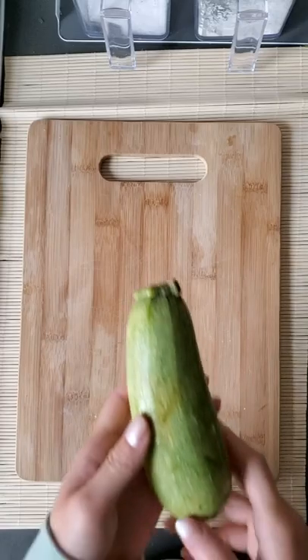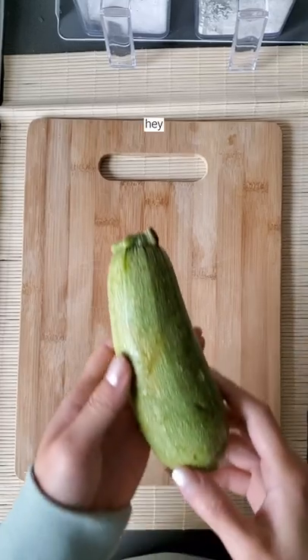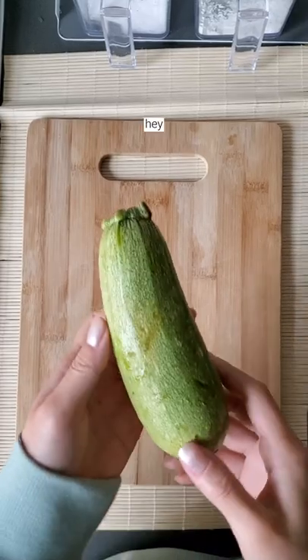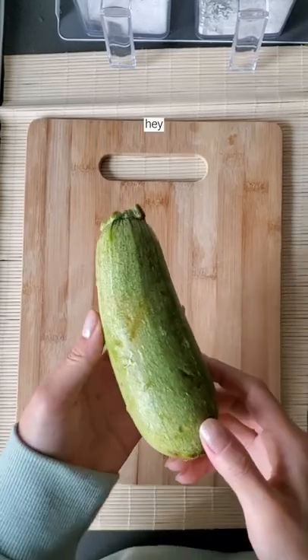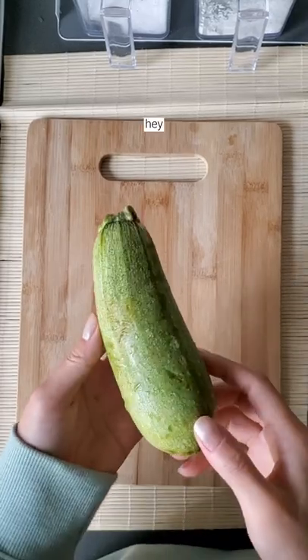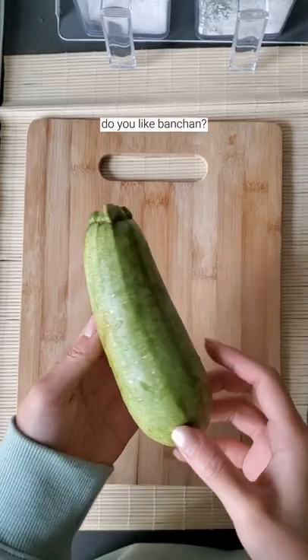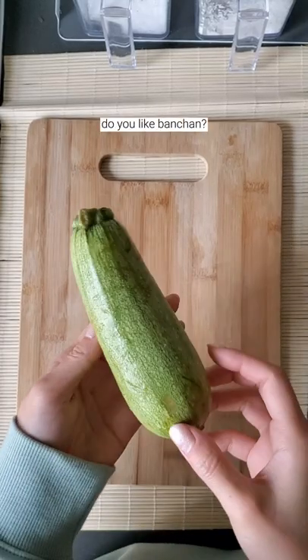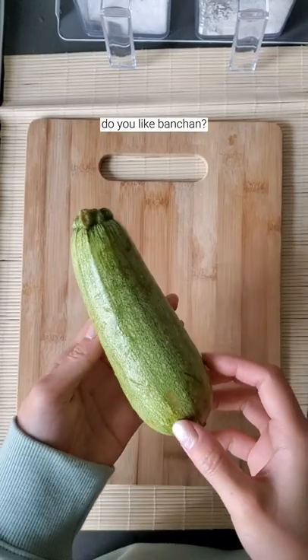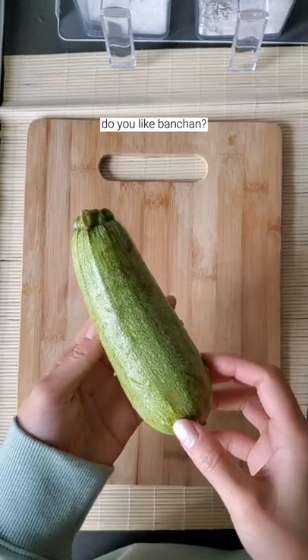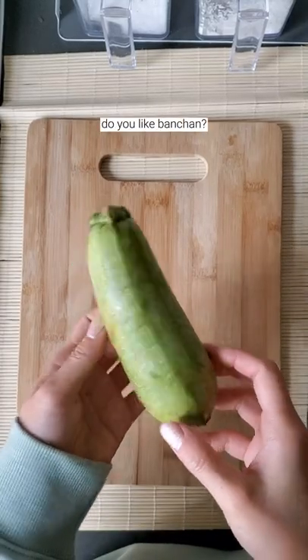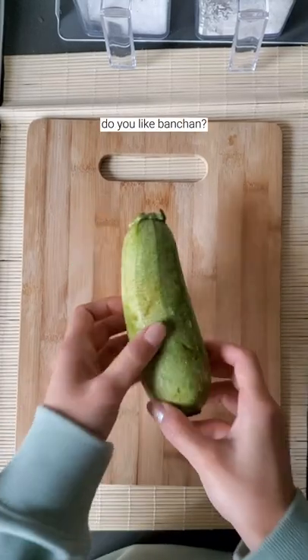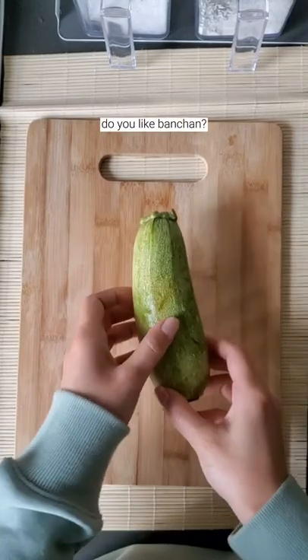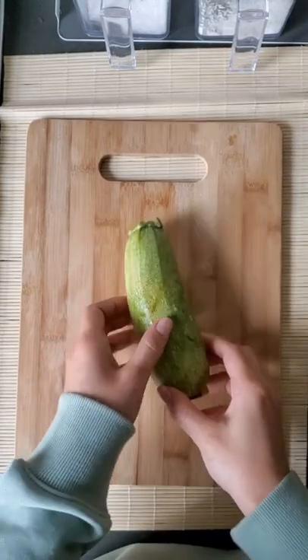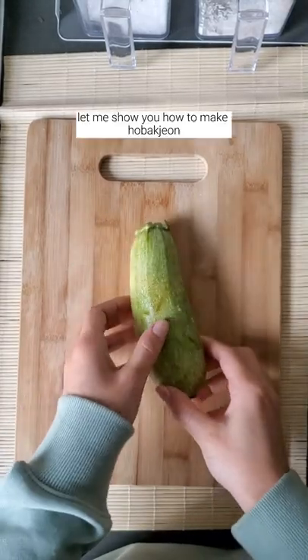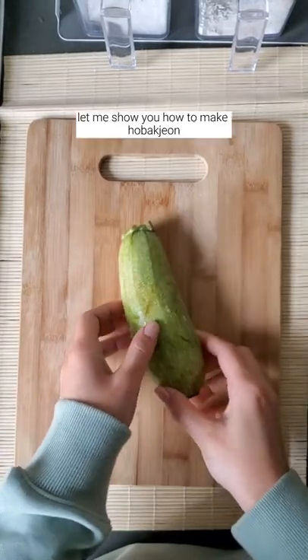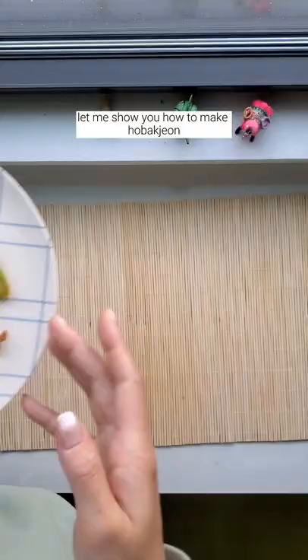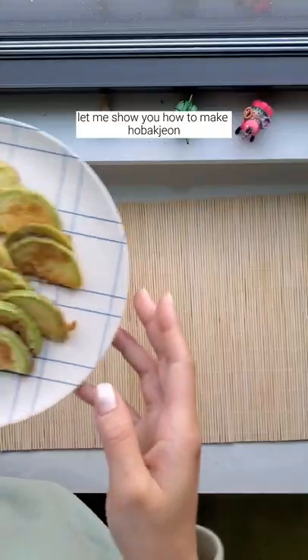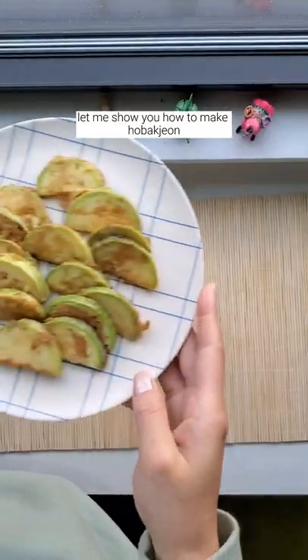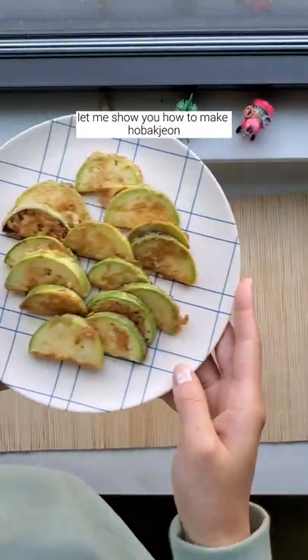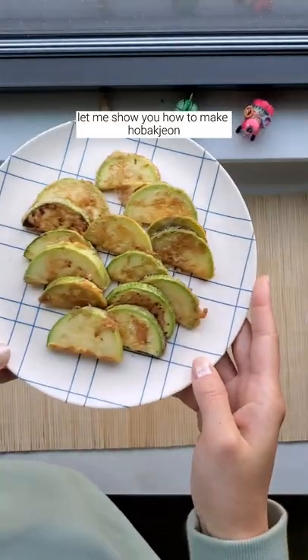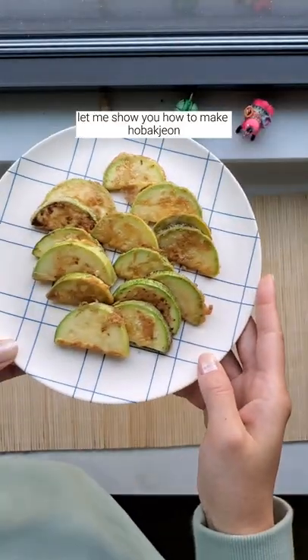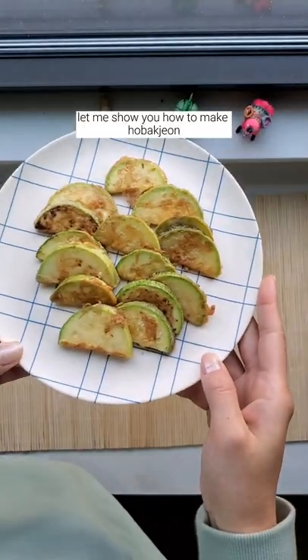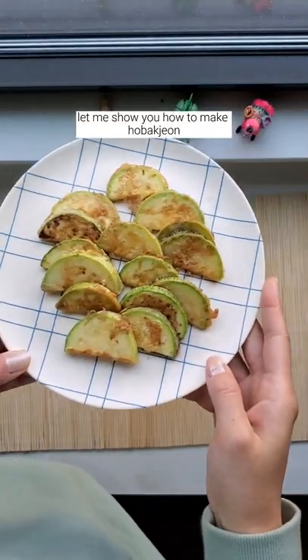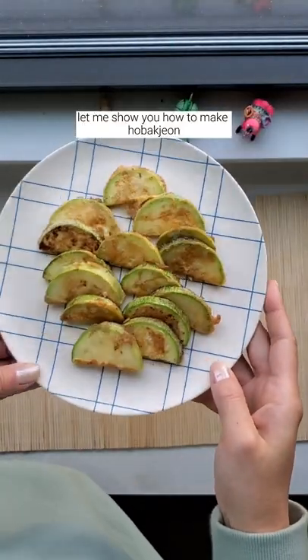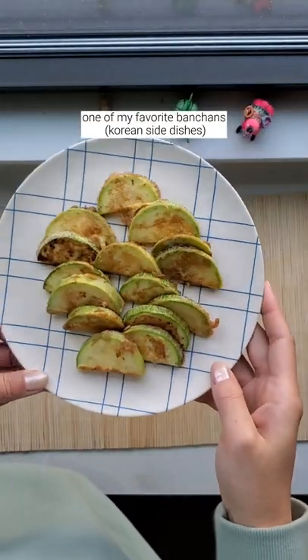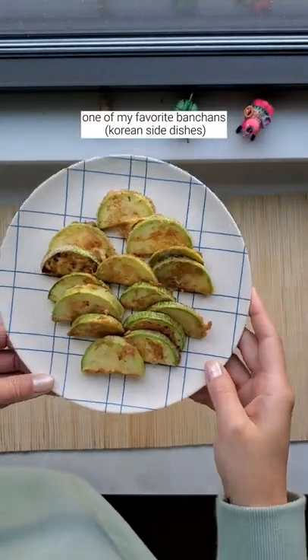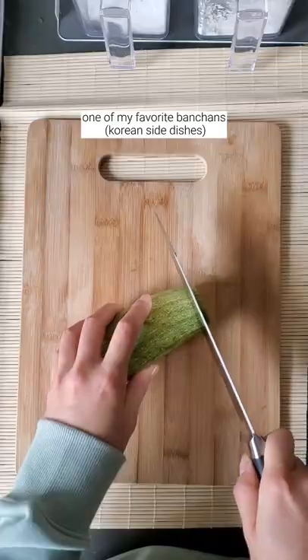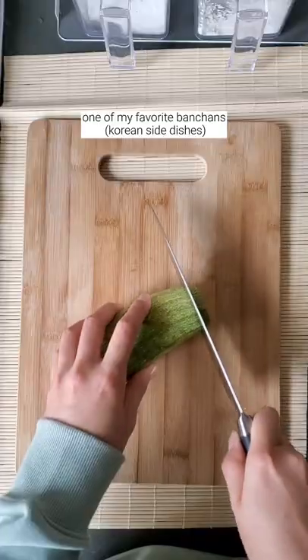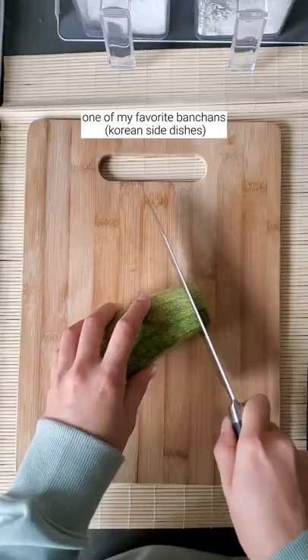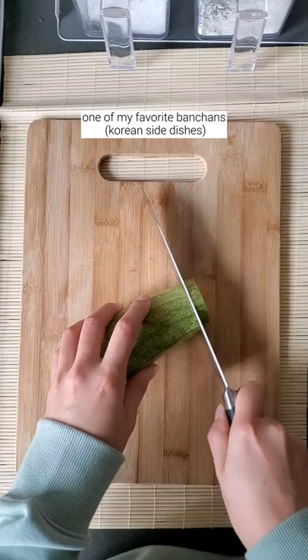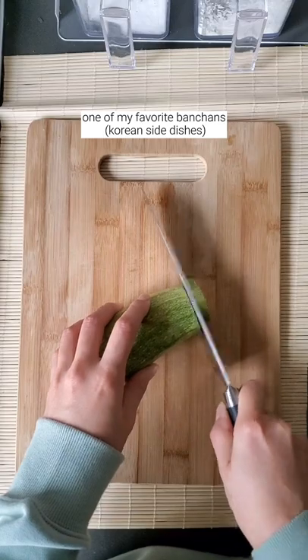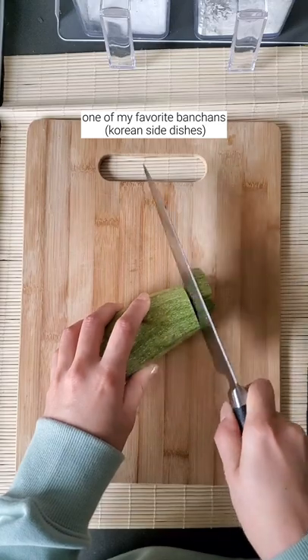Hey, do you like banchan? Let me show you how to make hobakjeon, one of my favorite banchans.